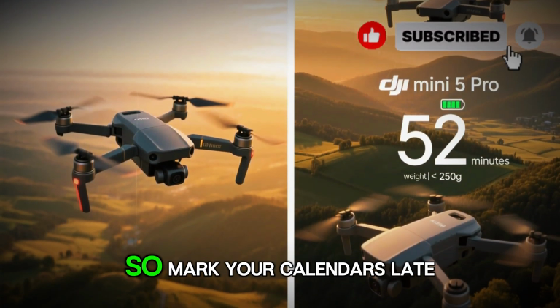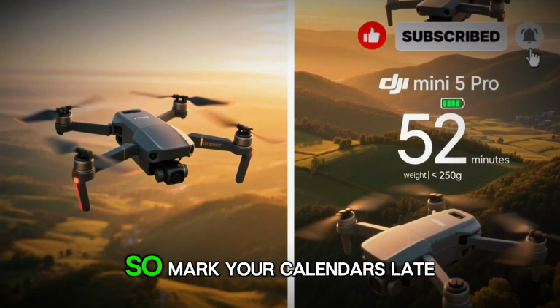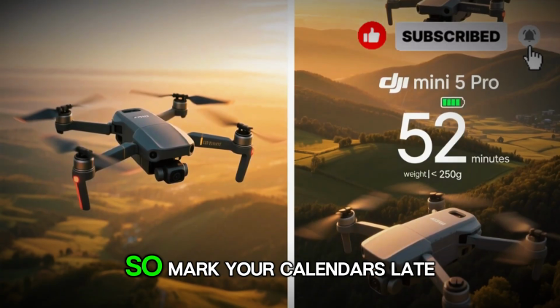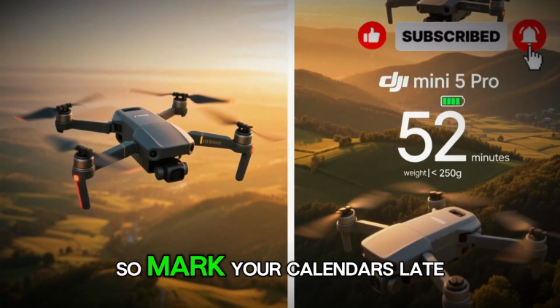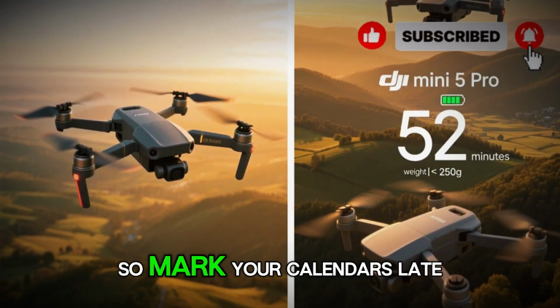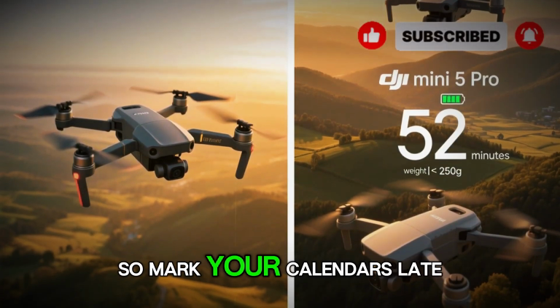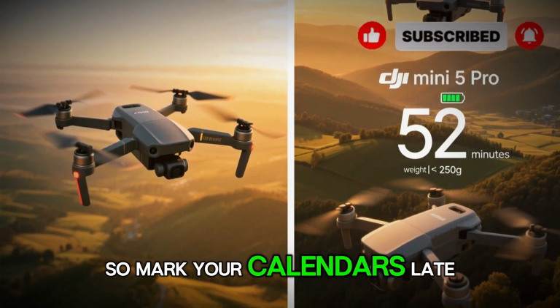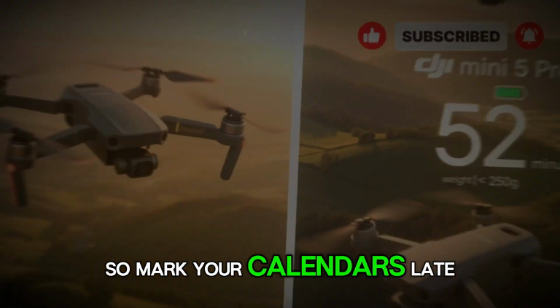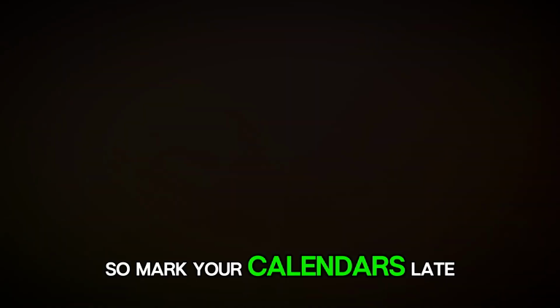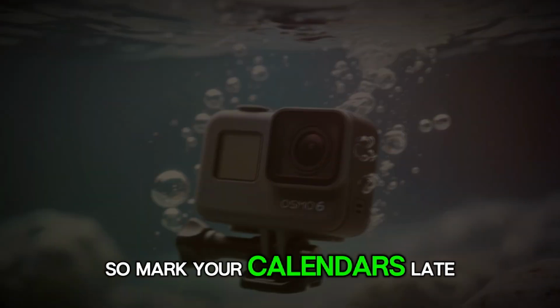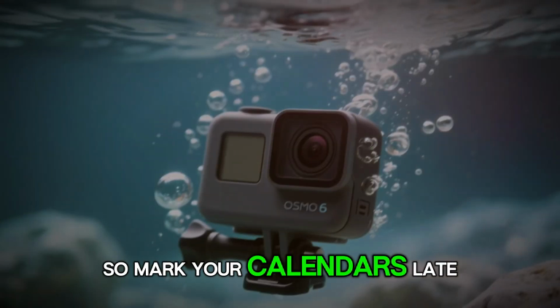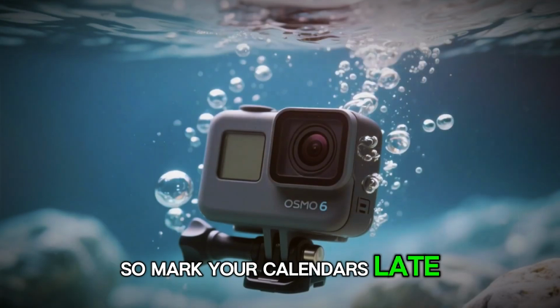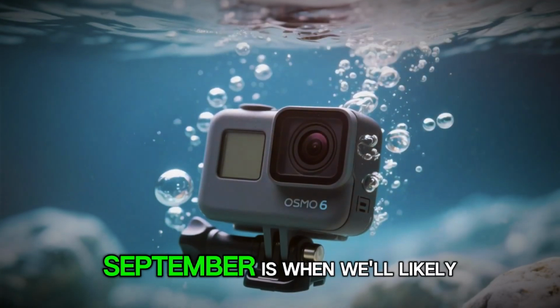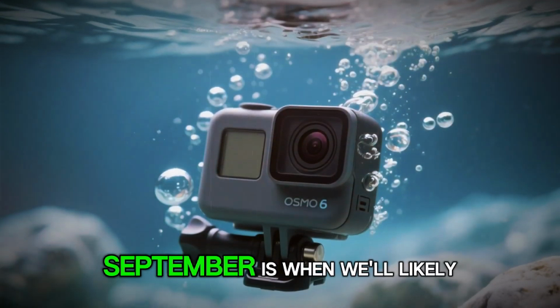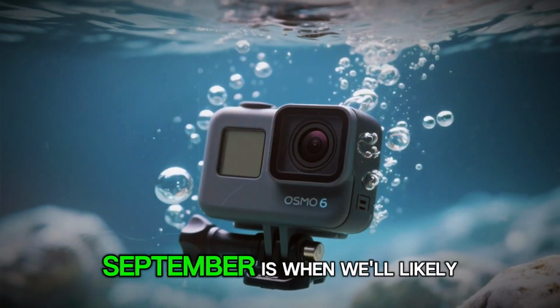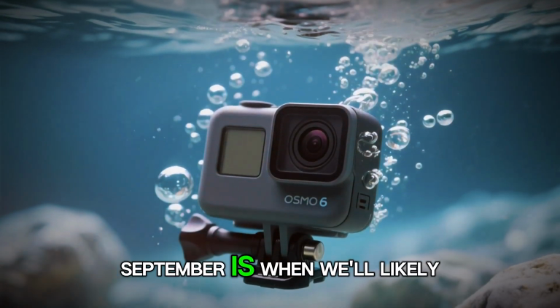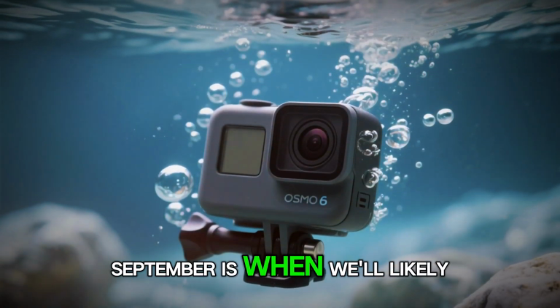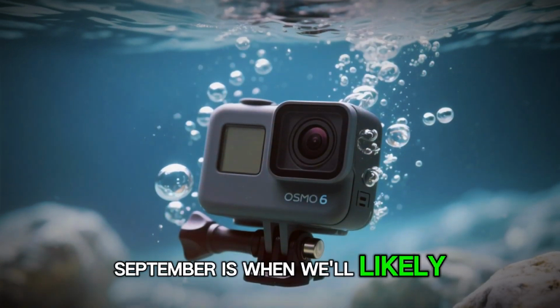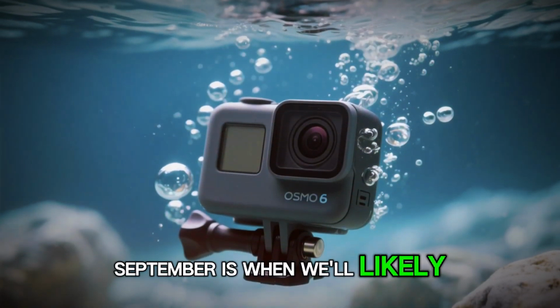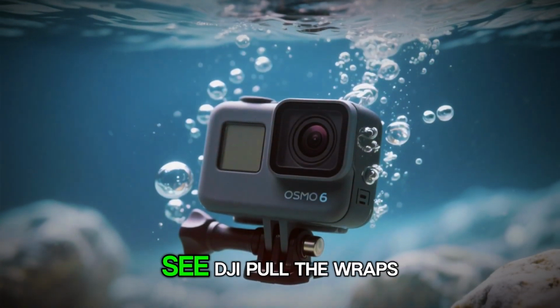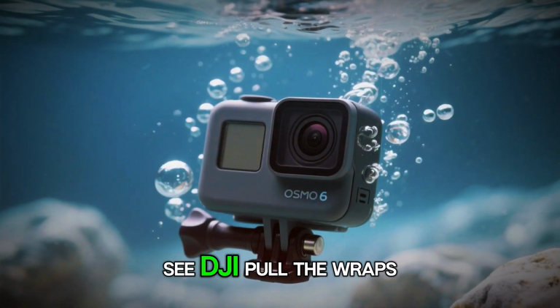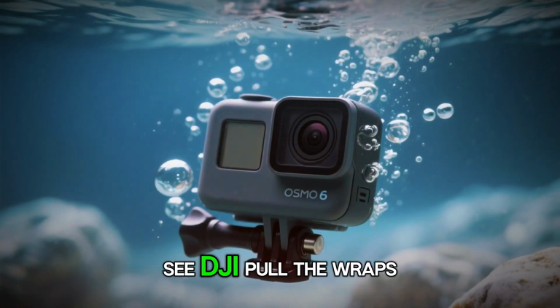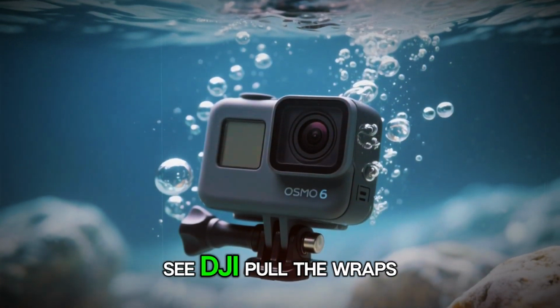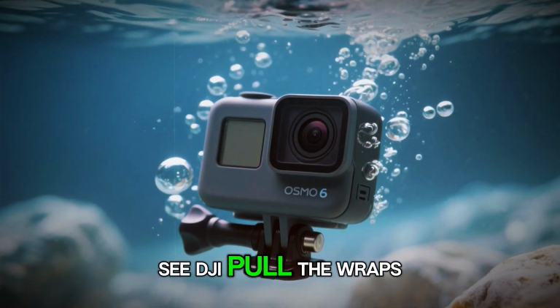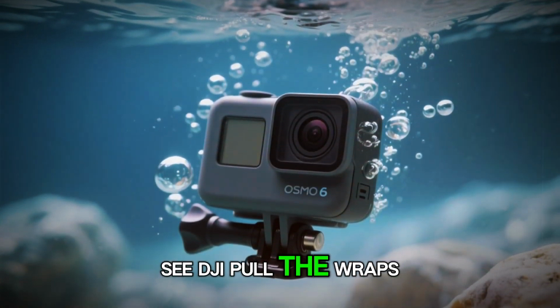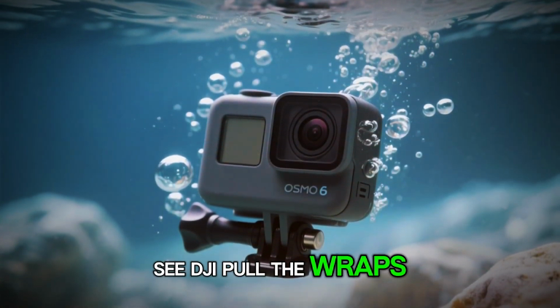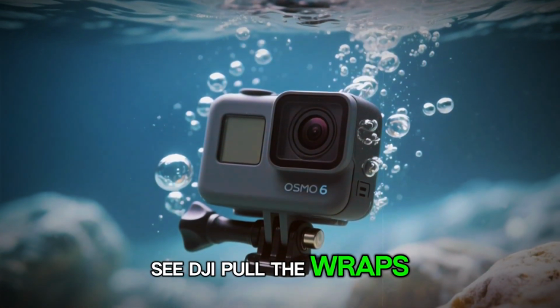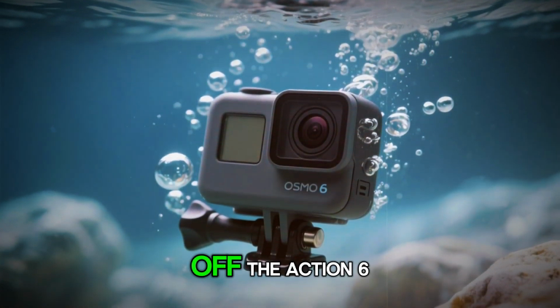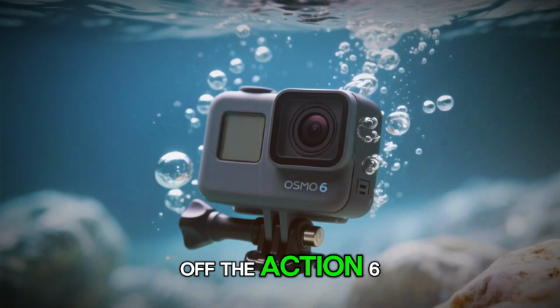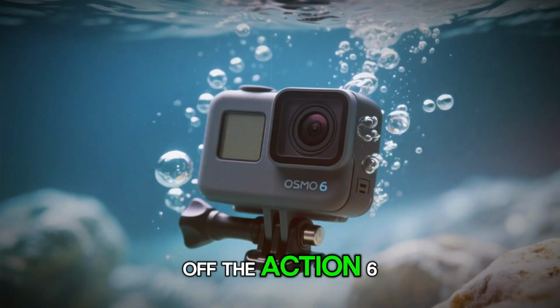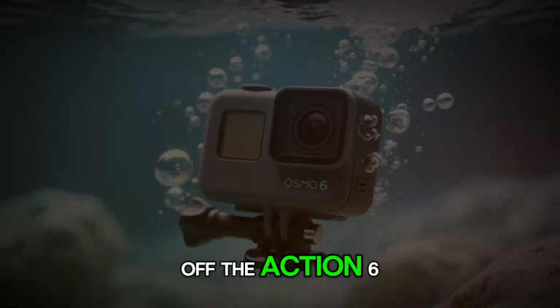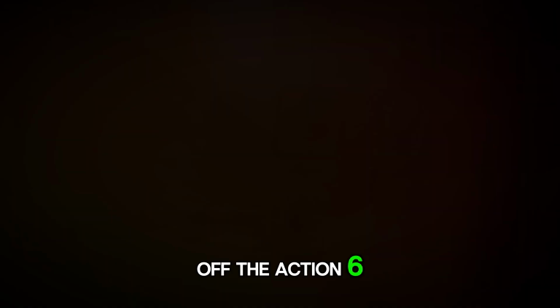DJI loves to hit that late summer or early fall window because it places their cameras right before the holiday season rush. That way, they grab attention from content creators, travelers, and adventure enthusiasts just as peak buying season kicks in. Late September is when we'll likely see DJI pull the wraps off the Action 6.